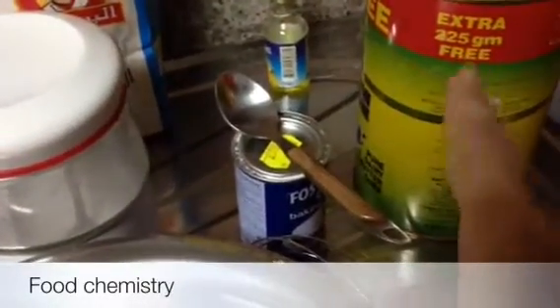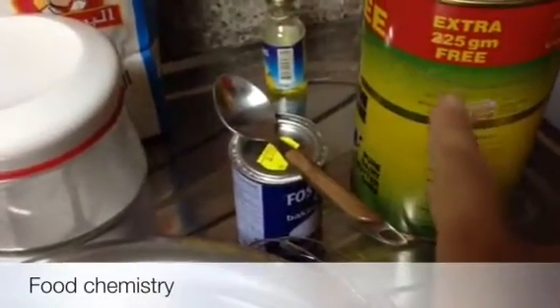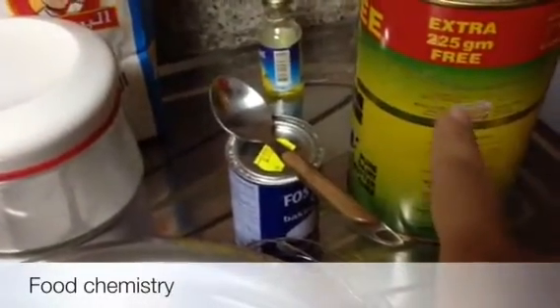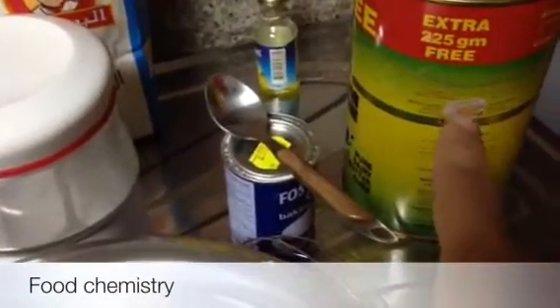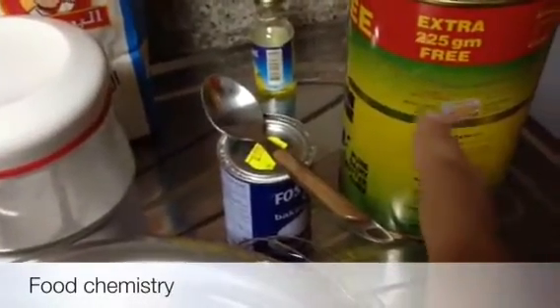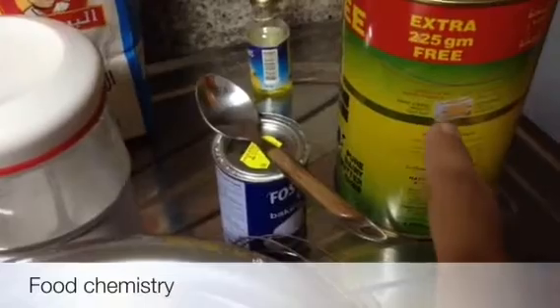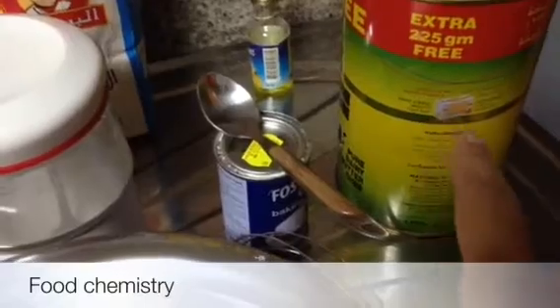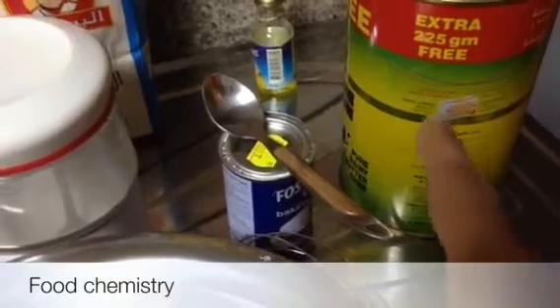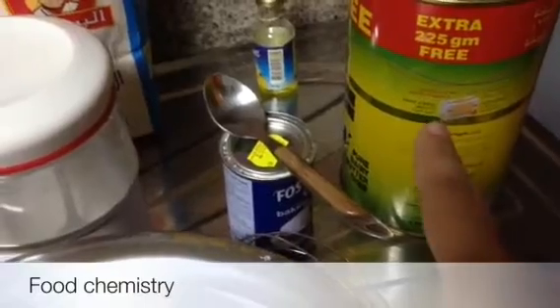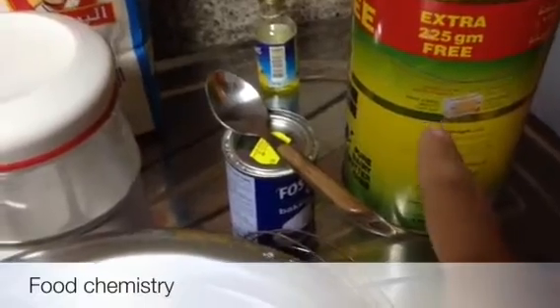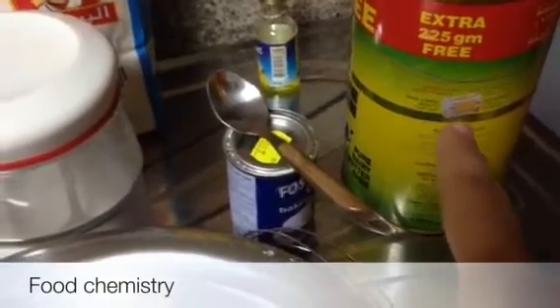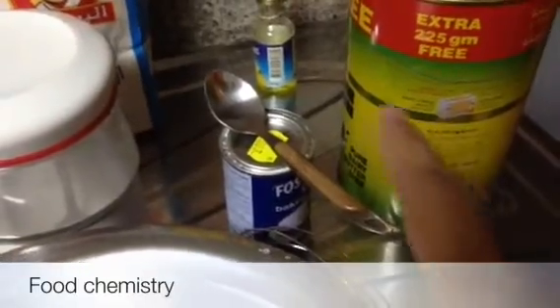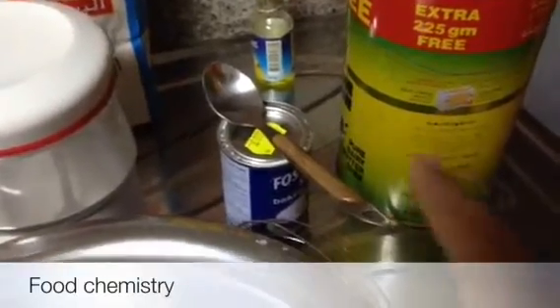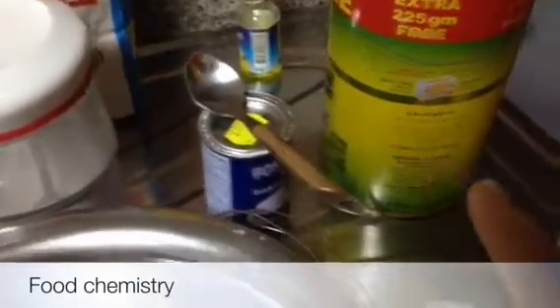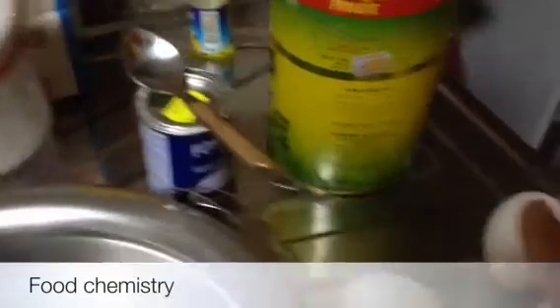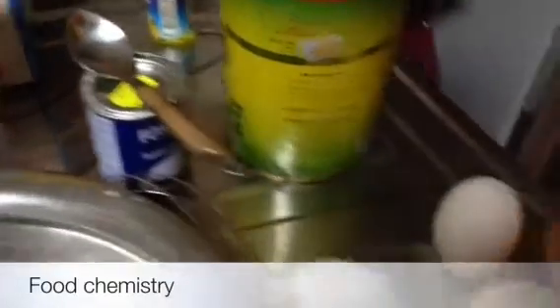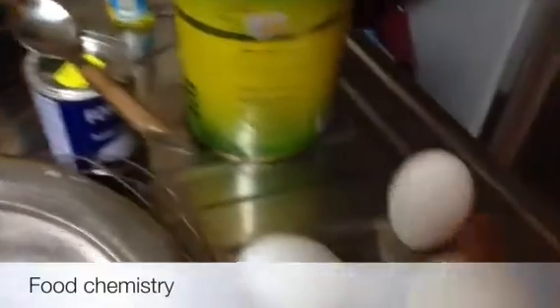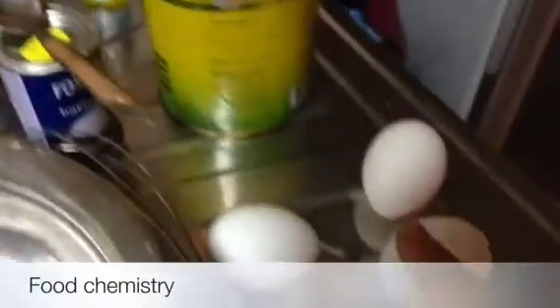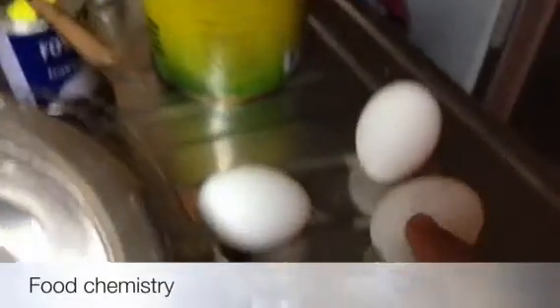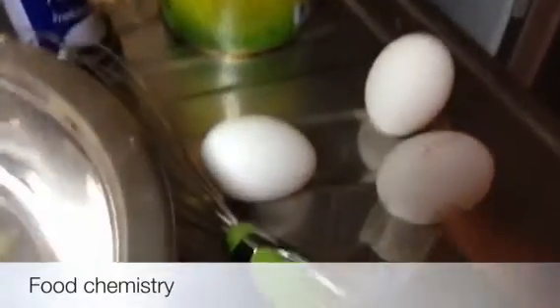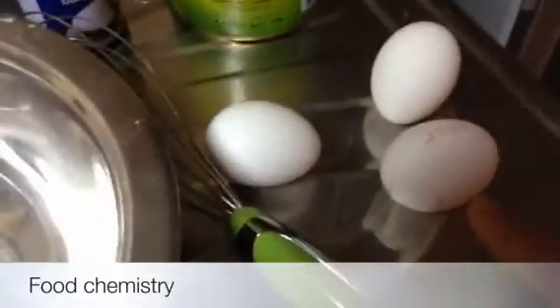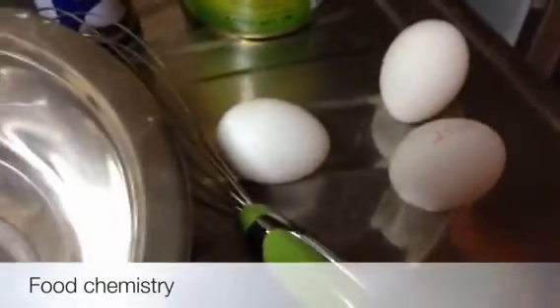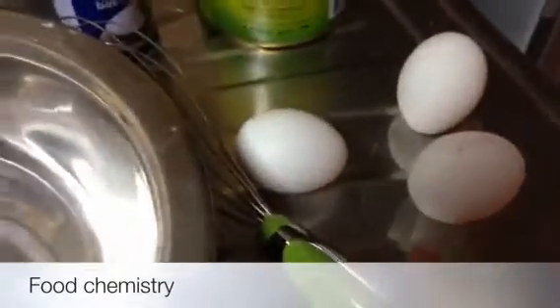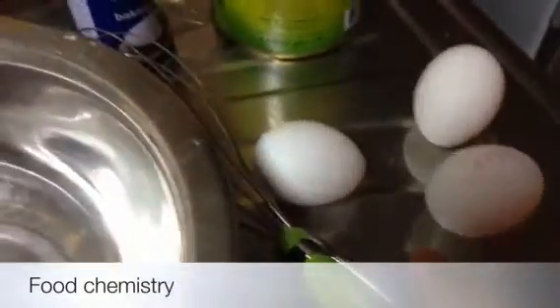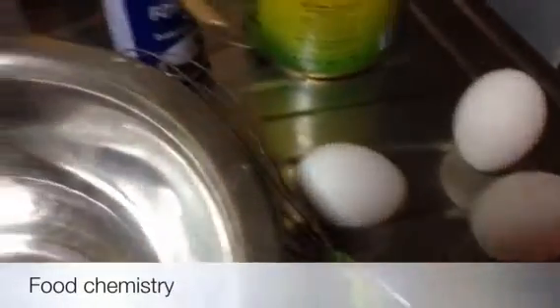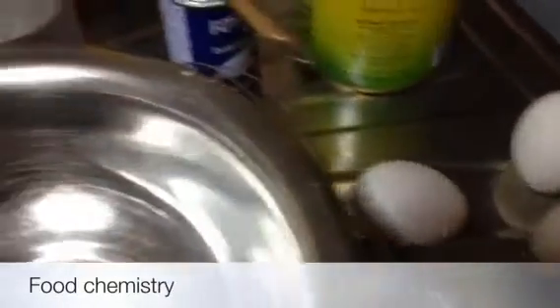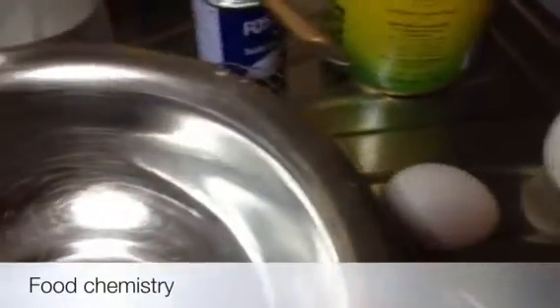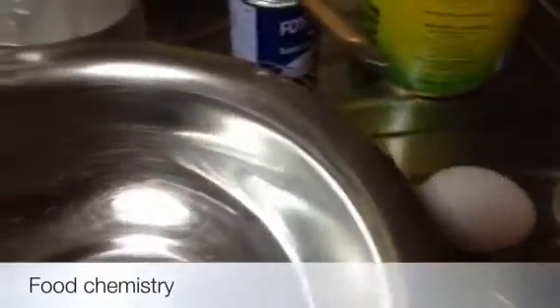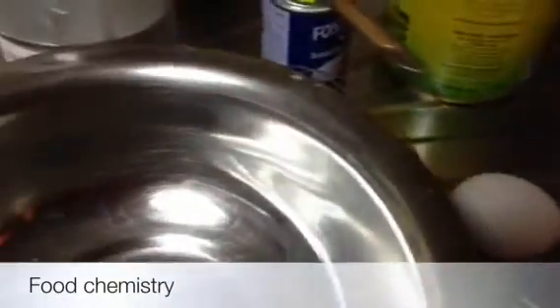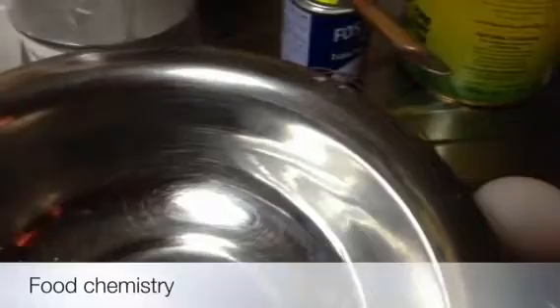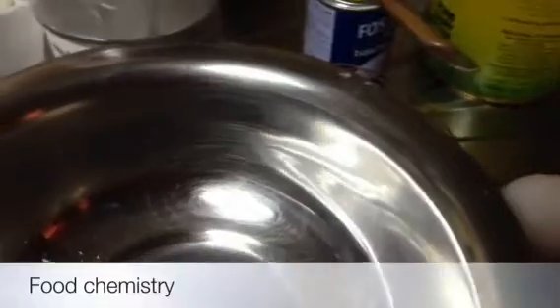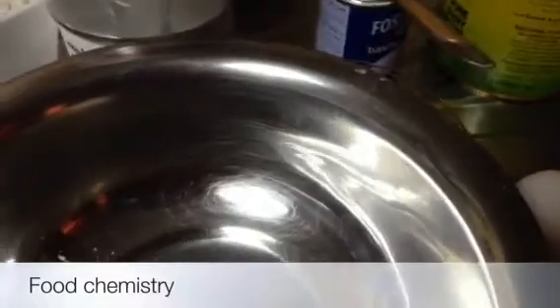You can also use butter — 100 grams of butter — and 3 eggs. So let's make it.